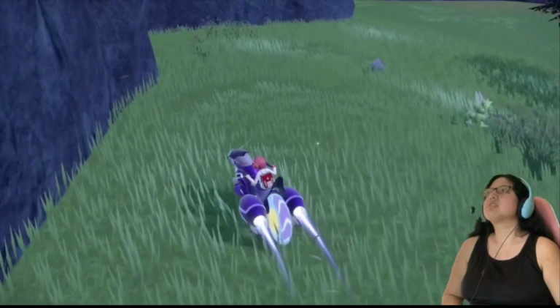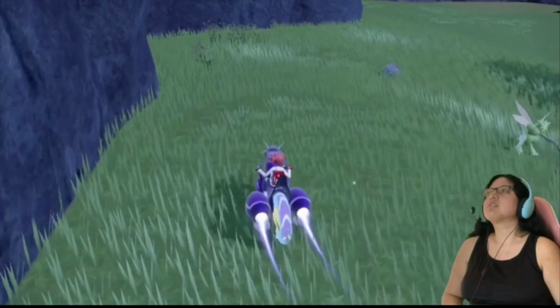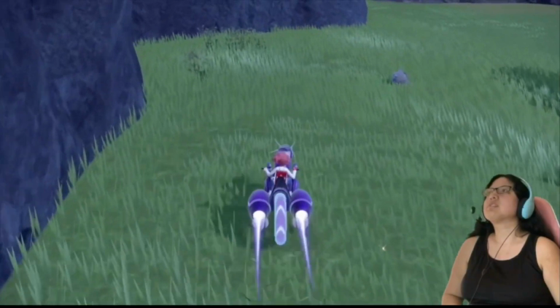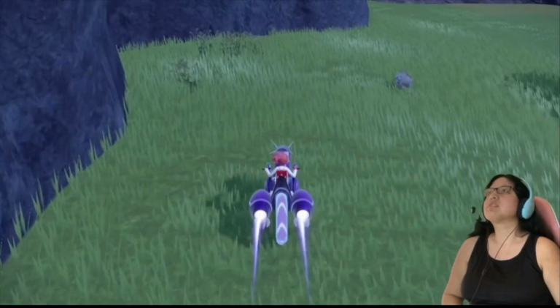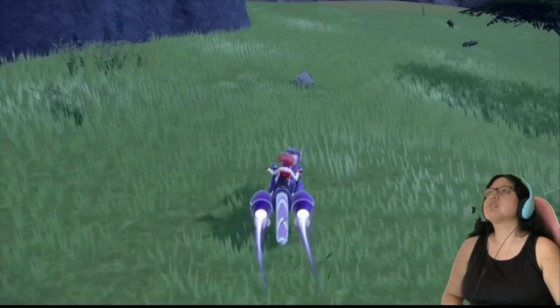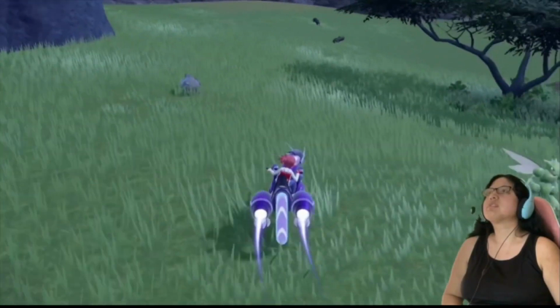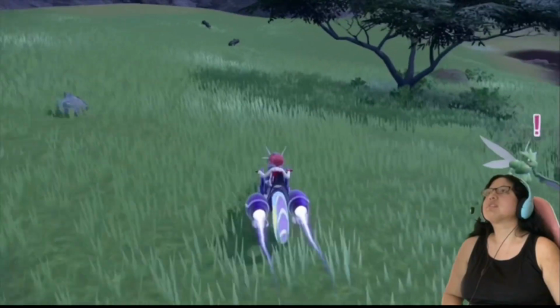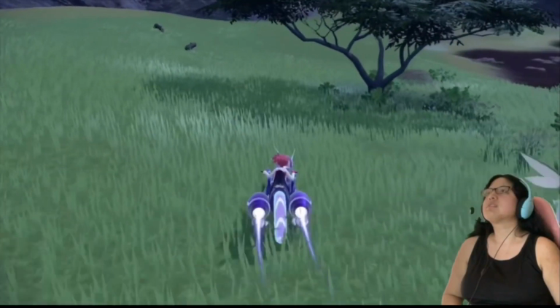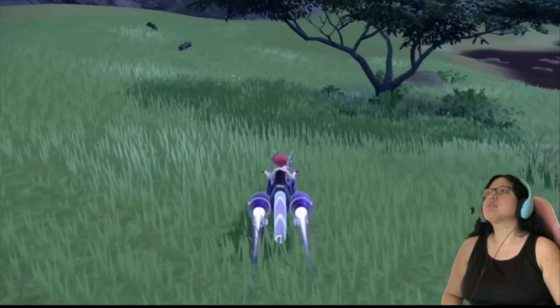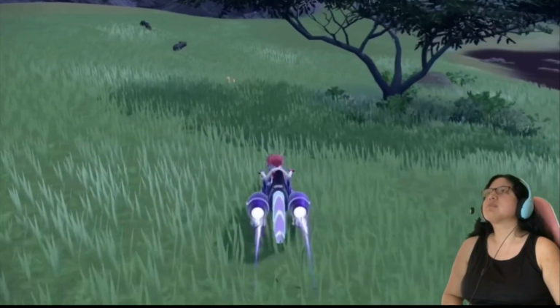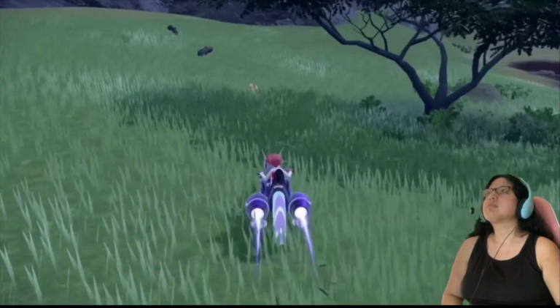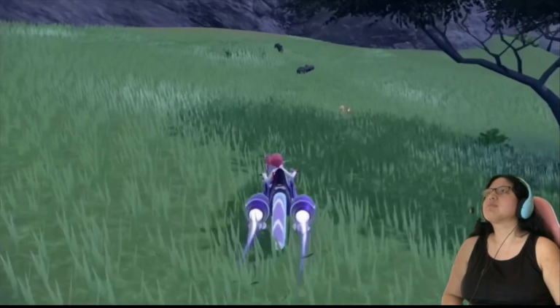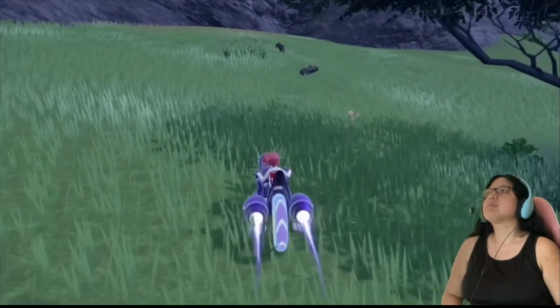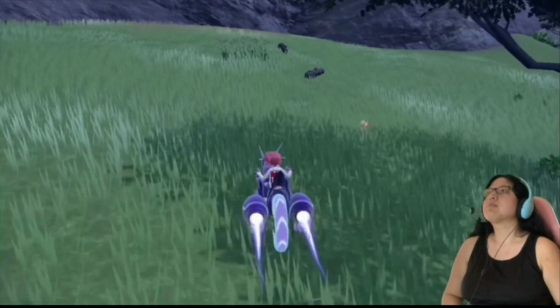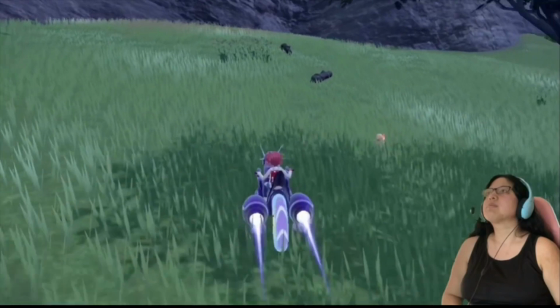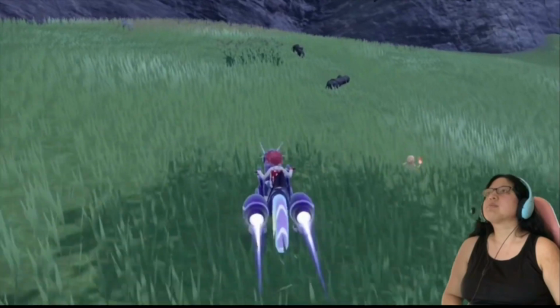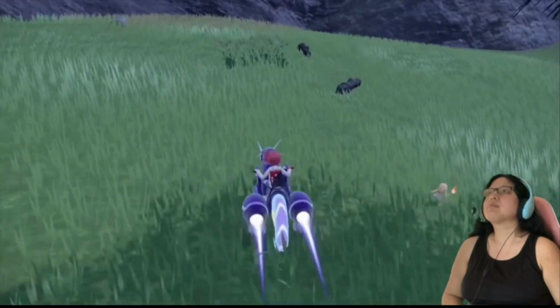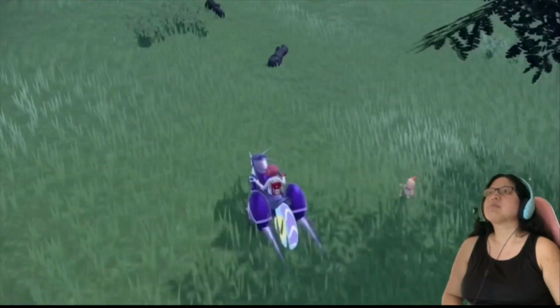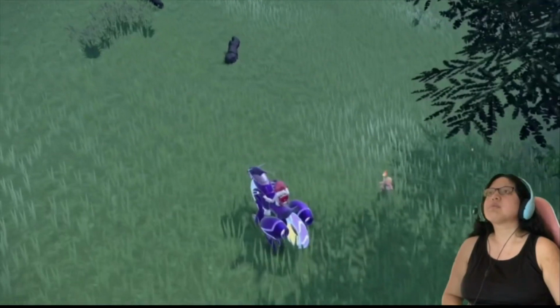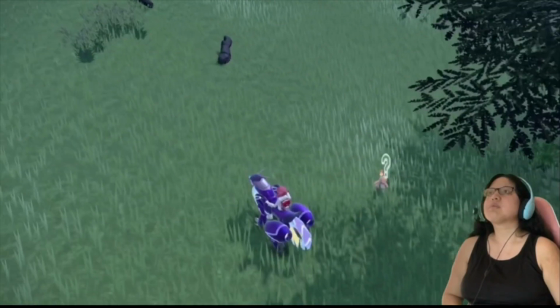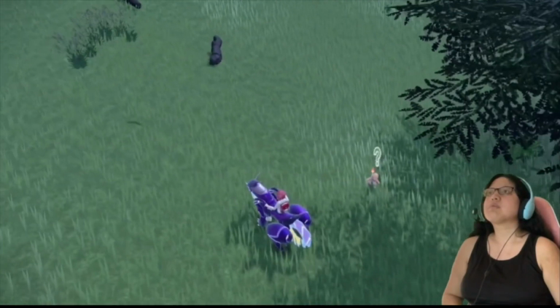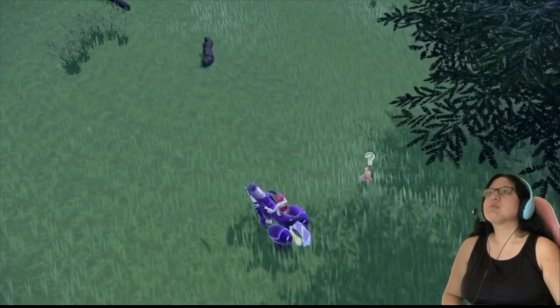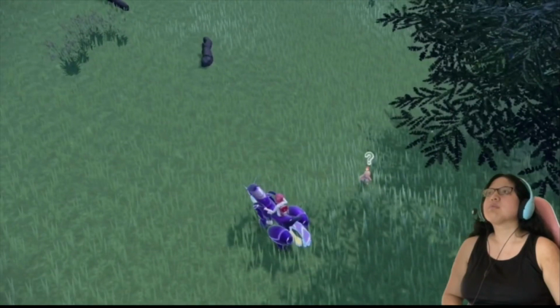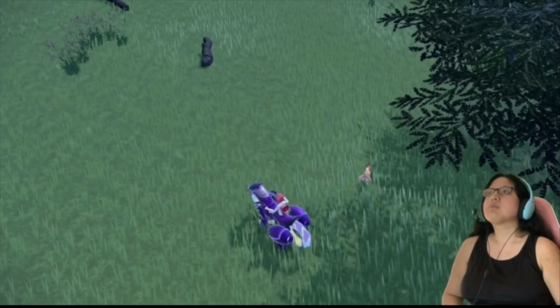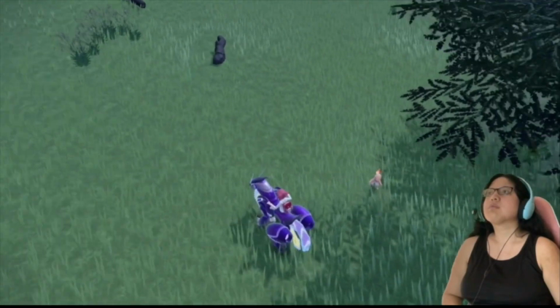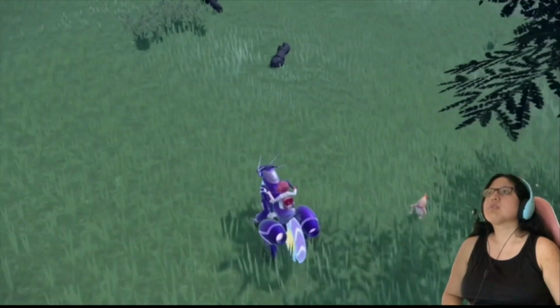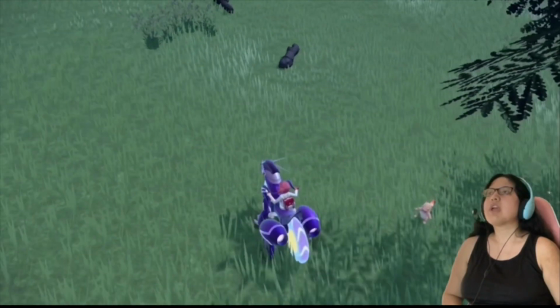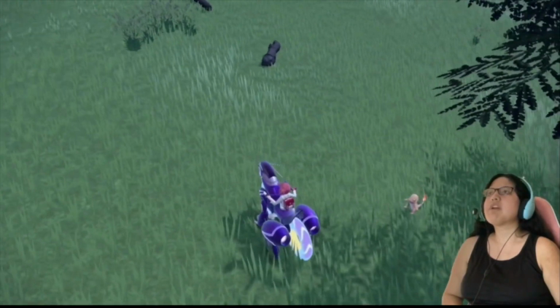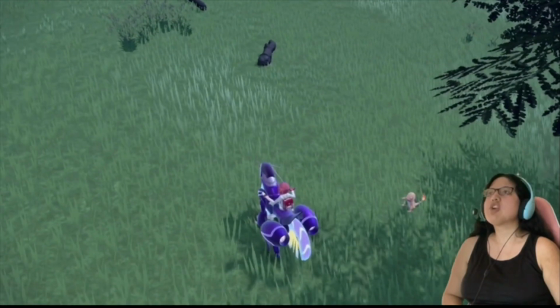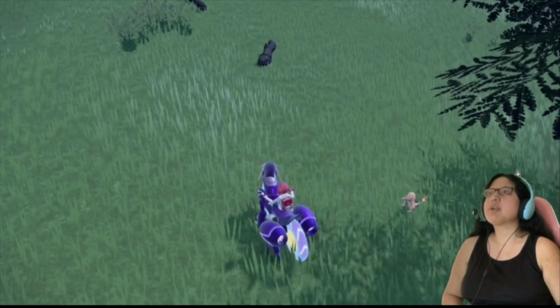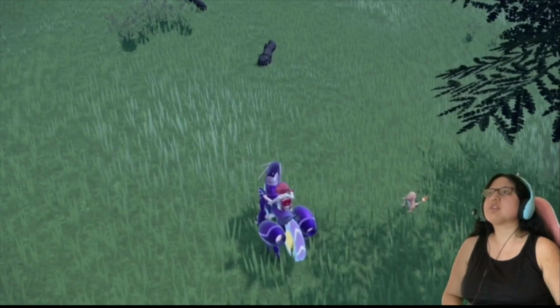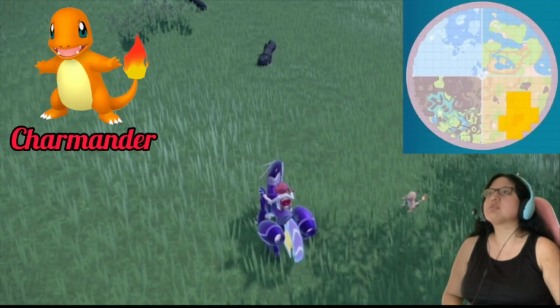Starting with the savannah biome first, you can find that Charmander, Rowlet, Totodile, Sobble, Snivy, and Fennekin were added to the wild.